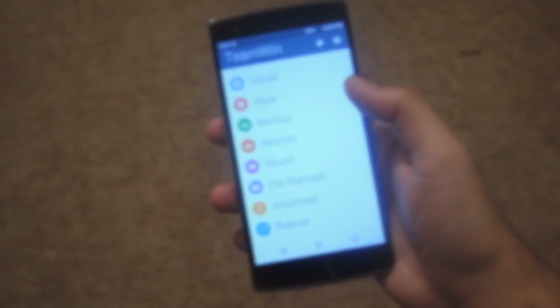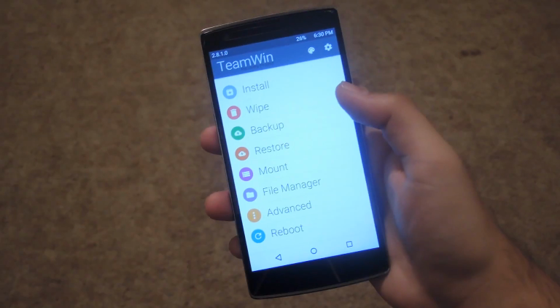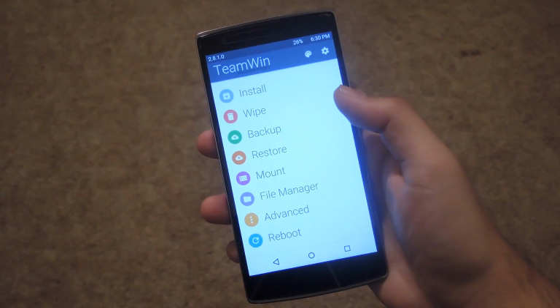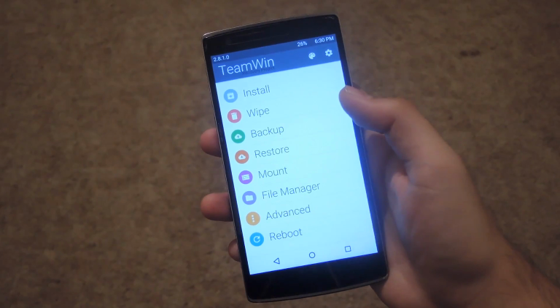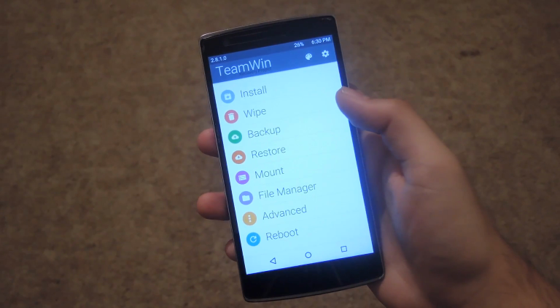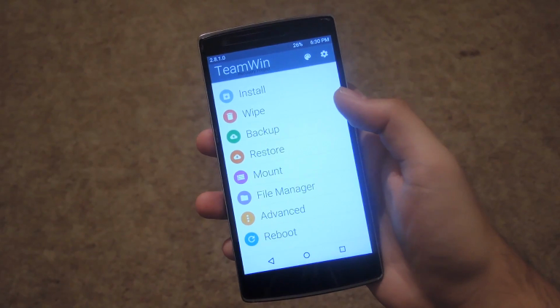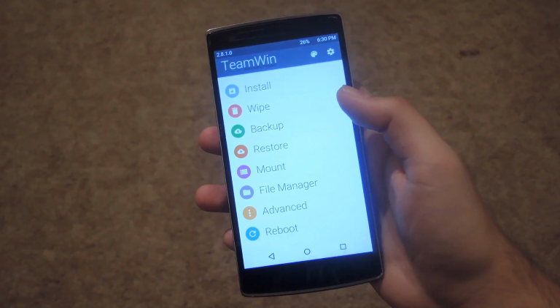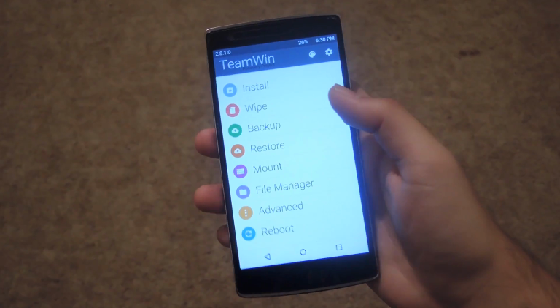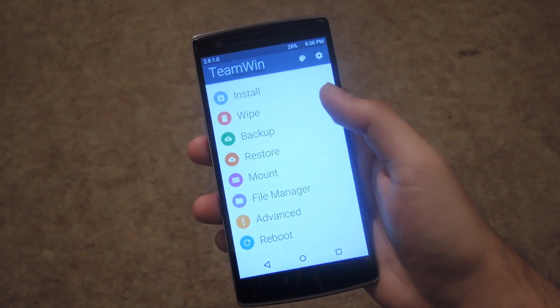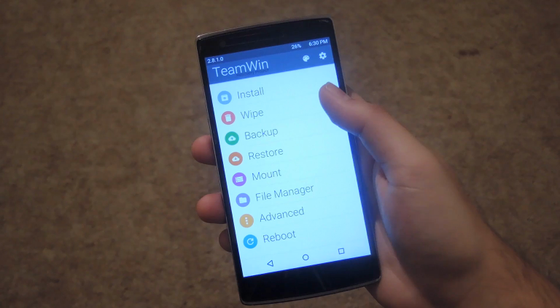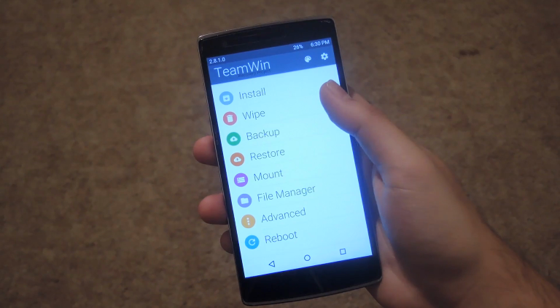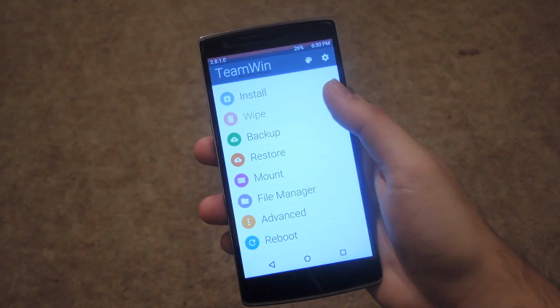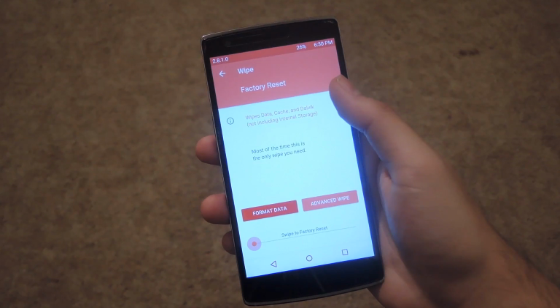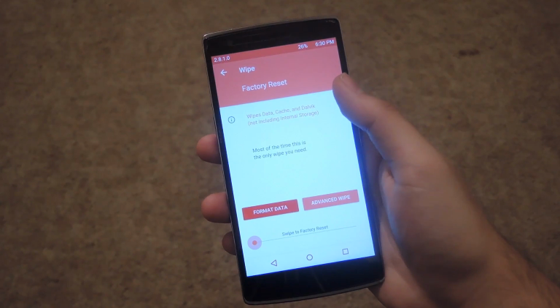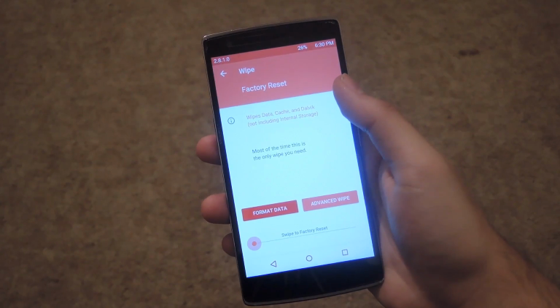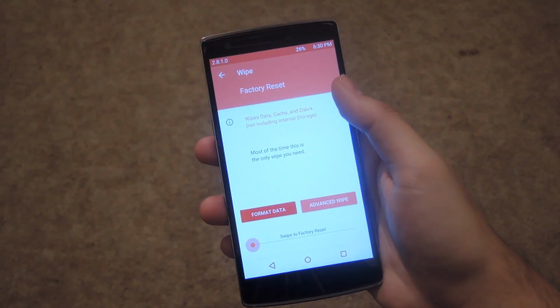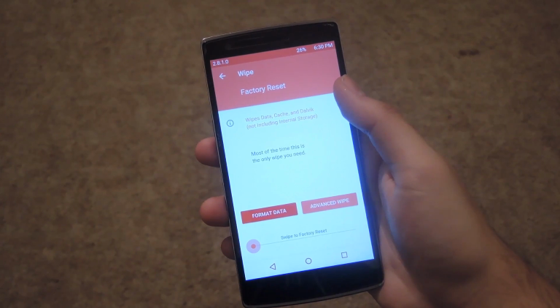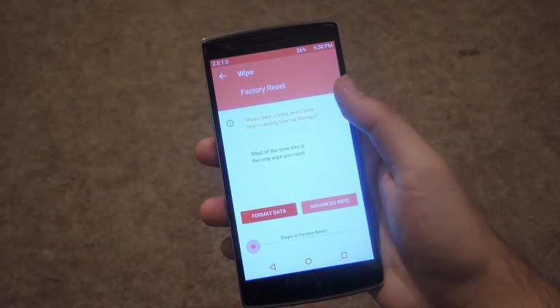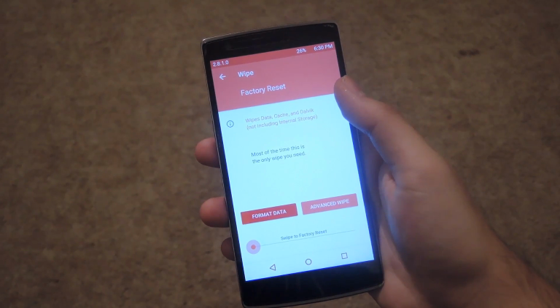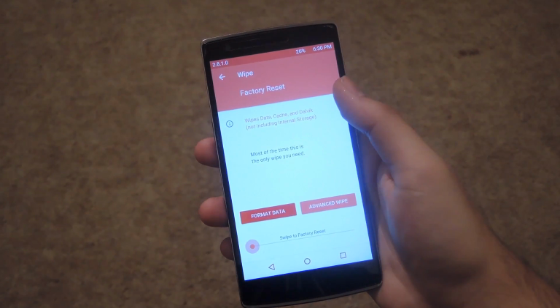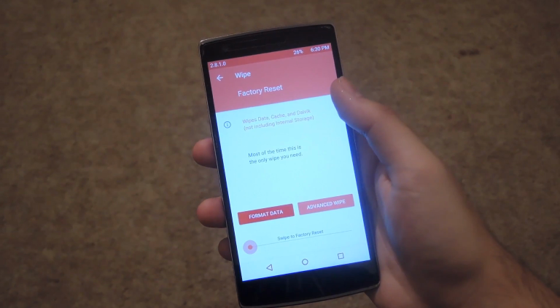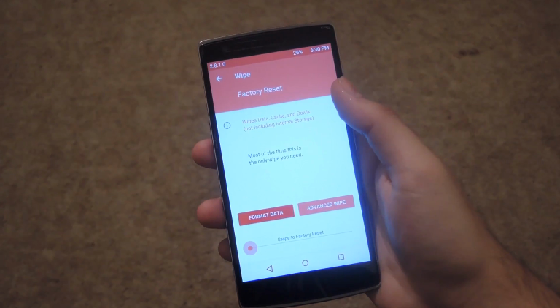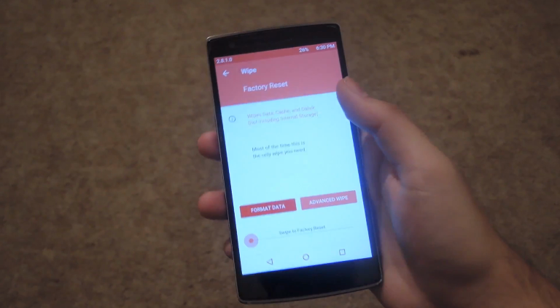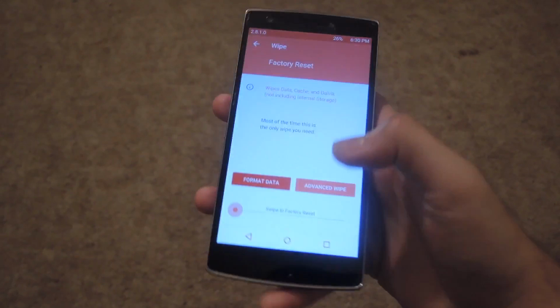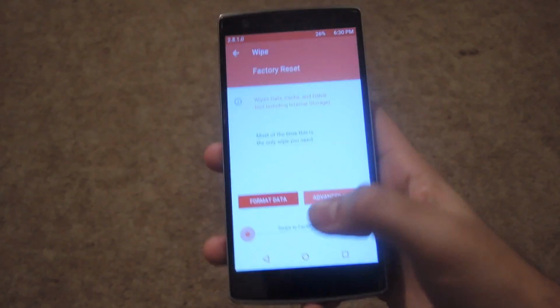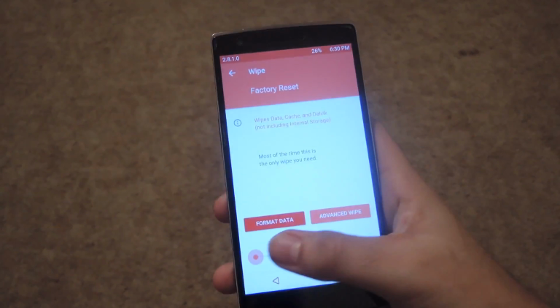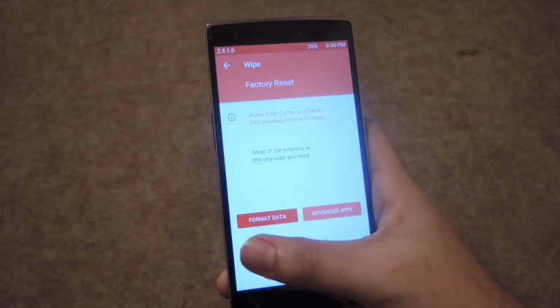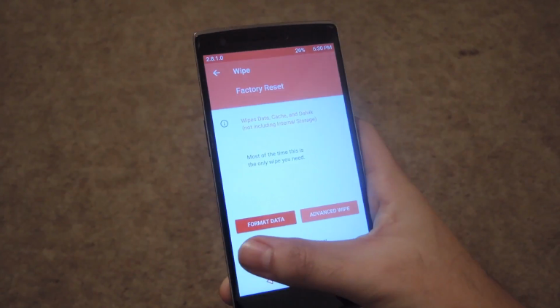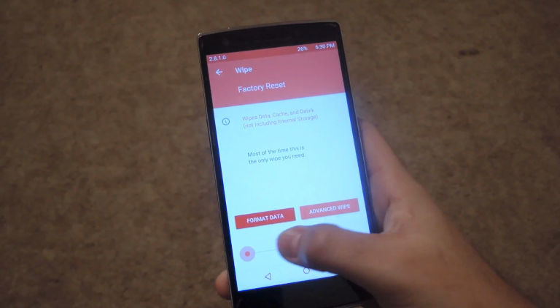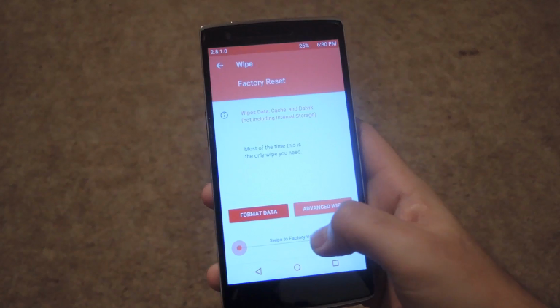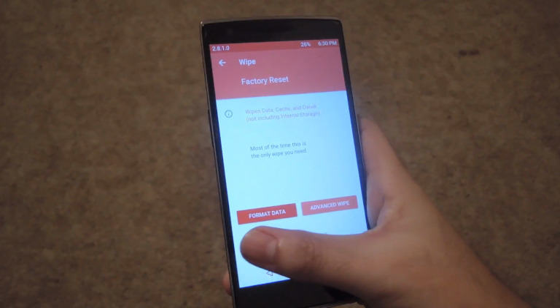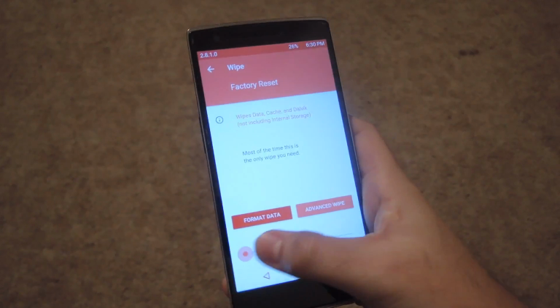Alright, now that TWRP has started up, go ahead and hit wipe to clear your old ROM. You're just going to want to do a factory reset, so go ahead and slide on the bottom.